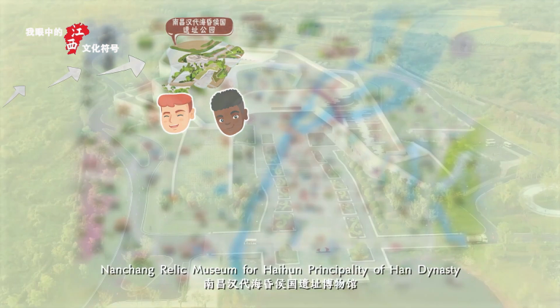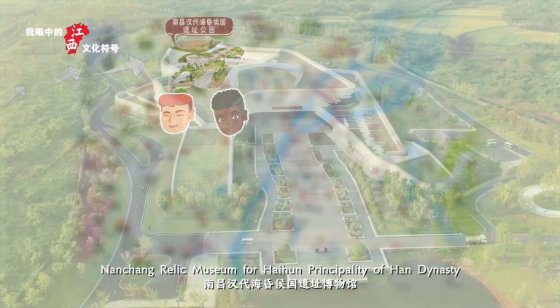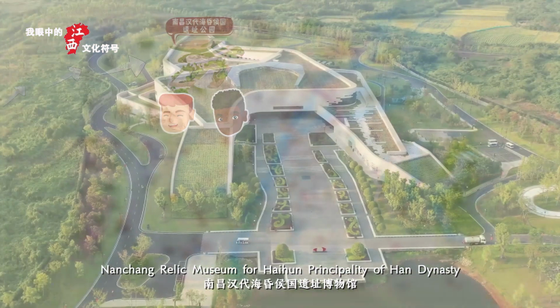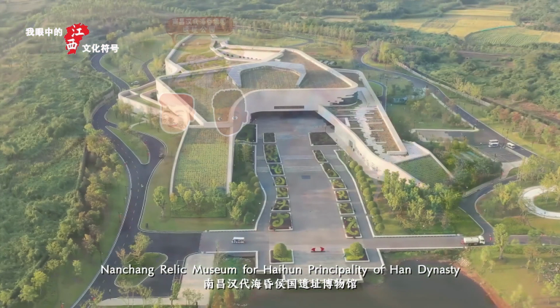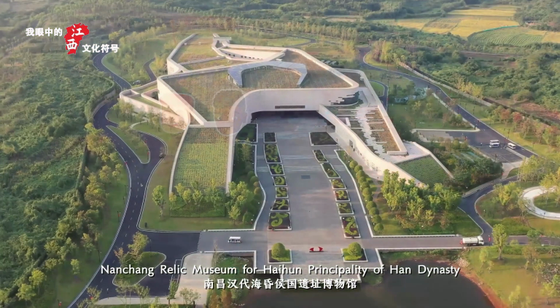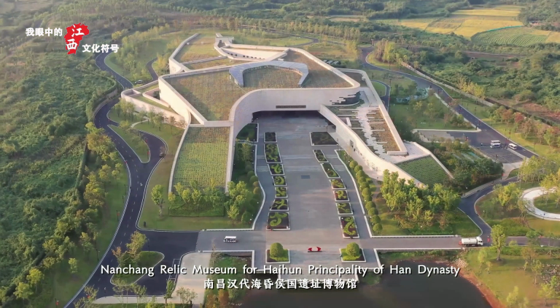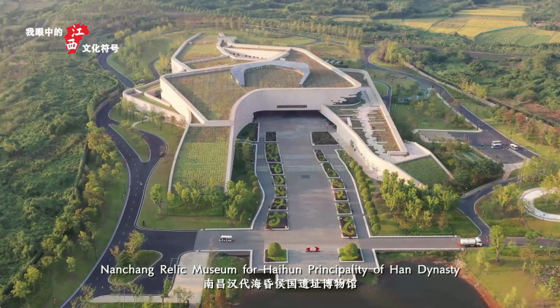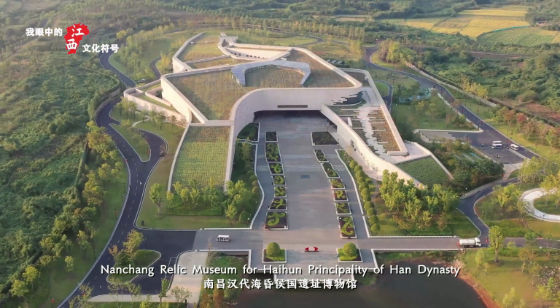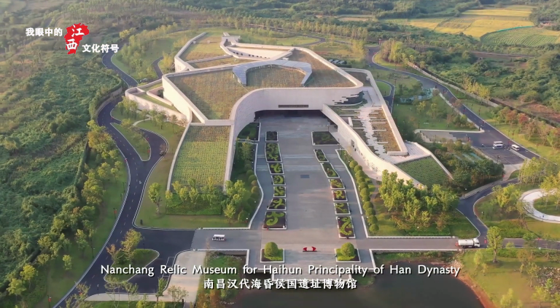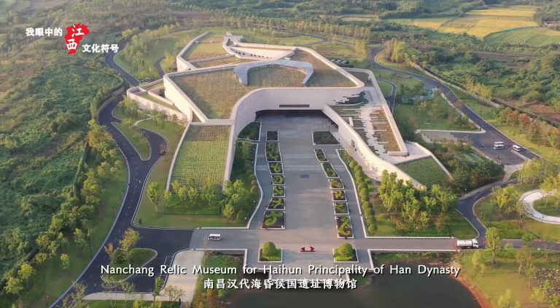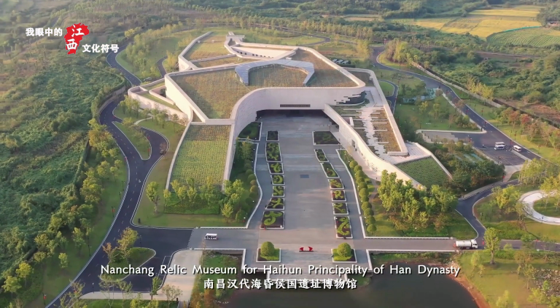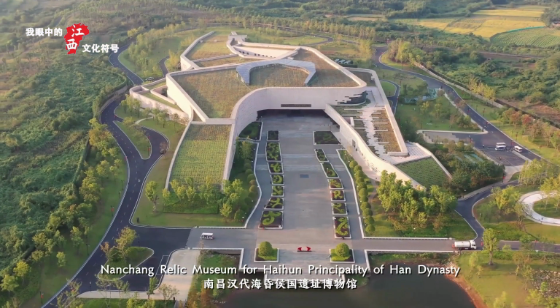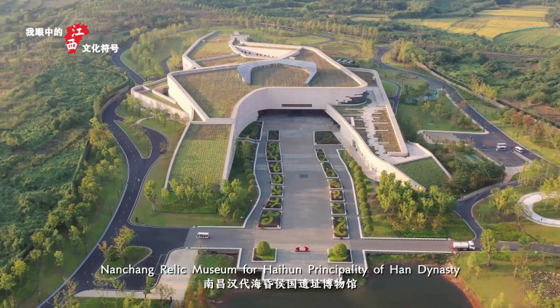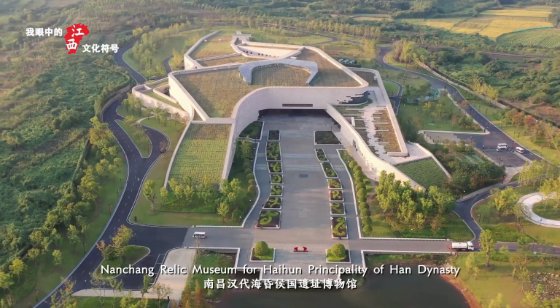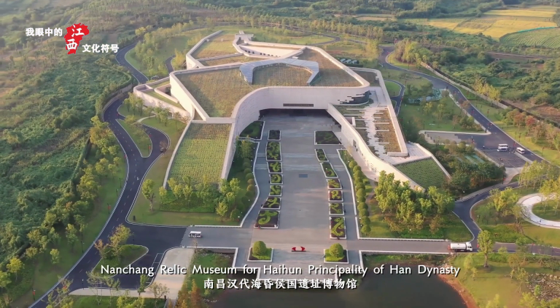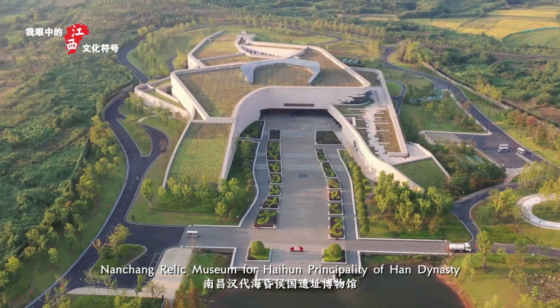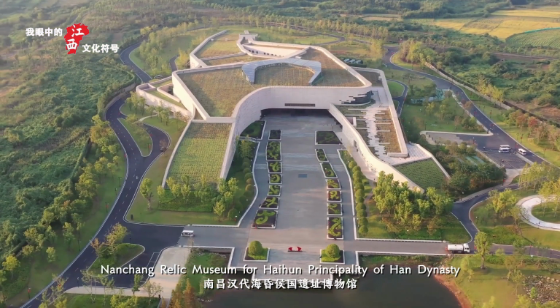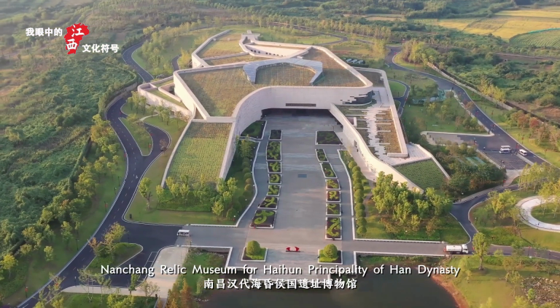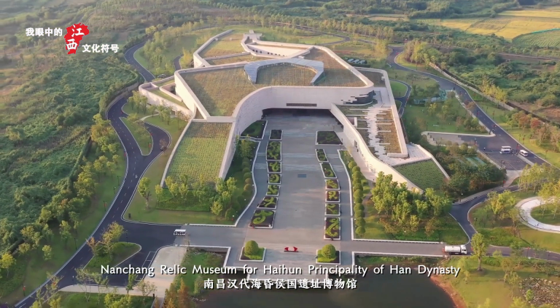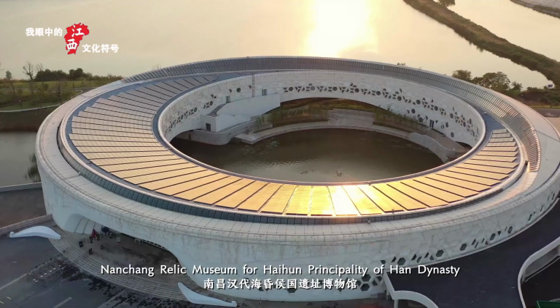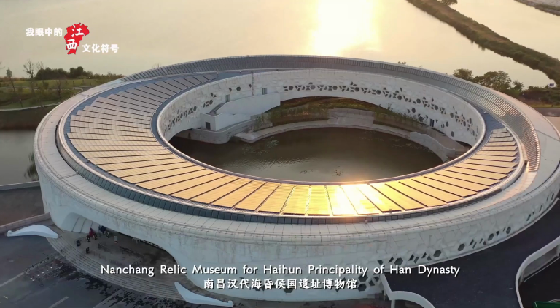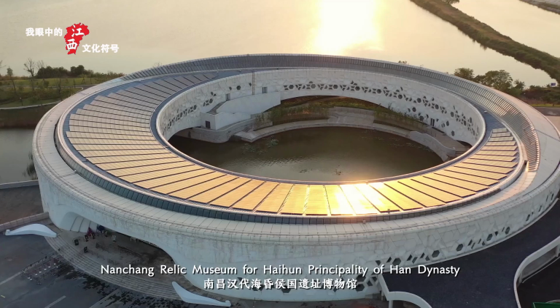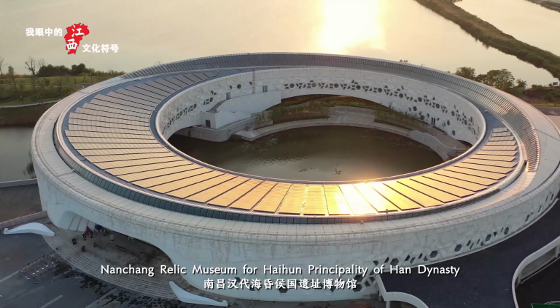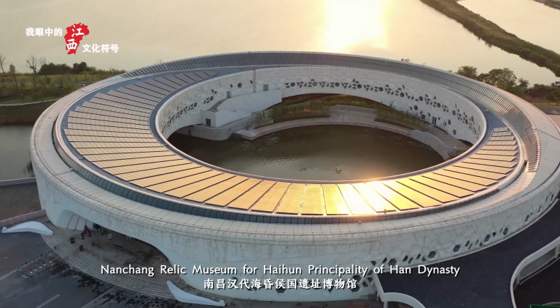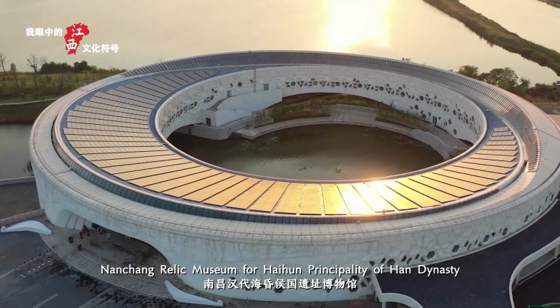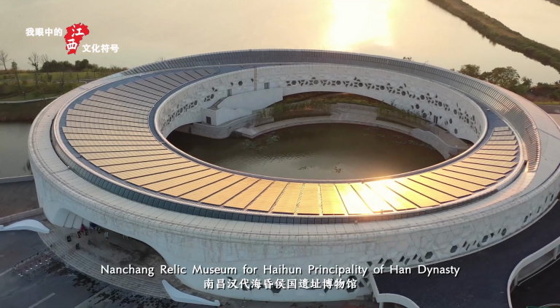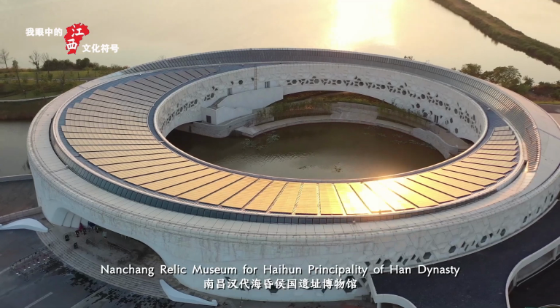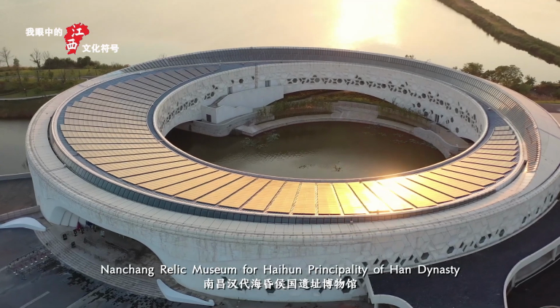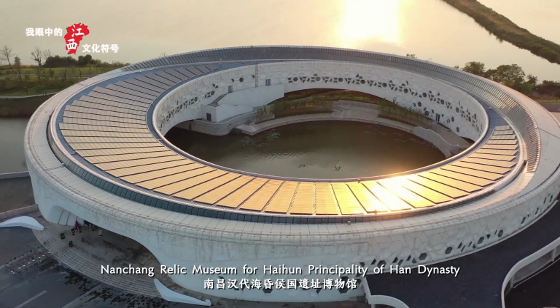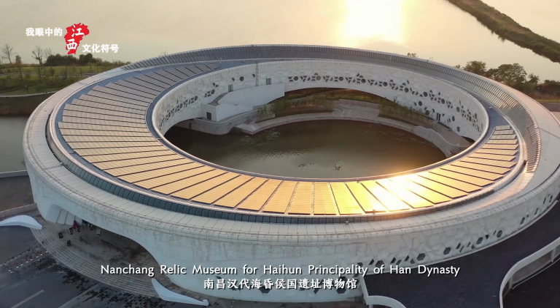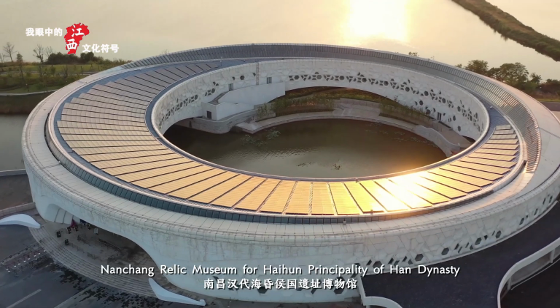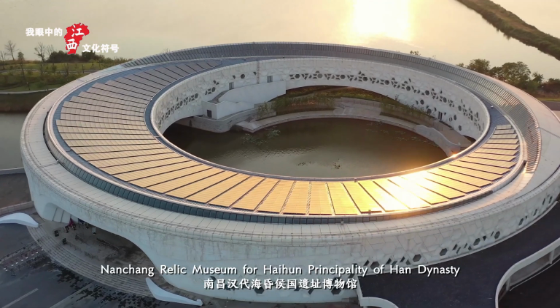Nanchang Relief Museum for Haiyun Principality of Han Dynasty.